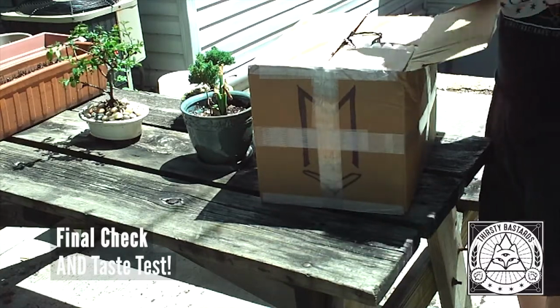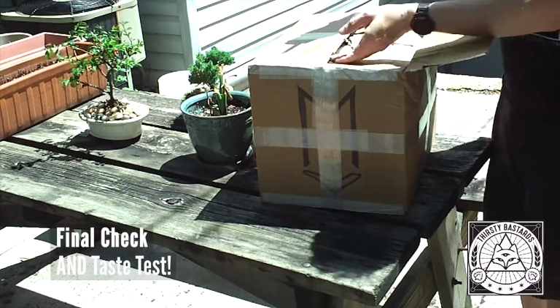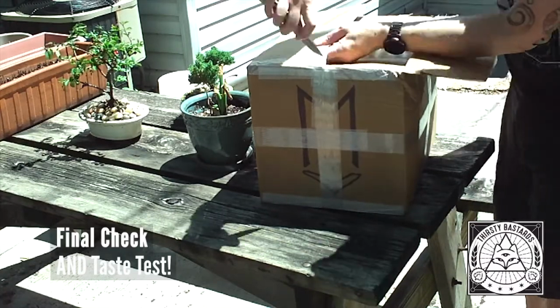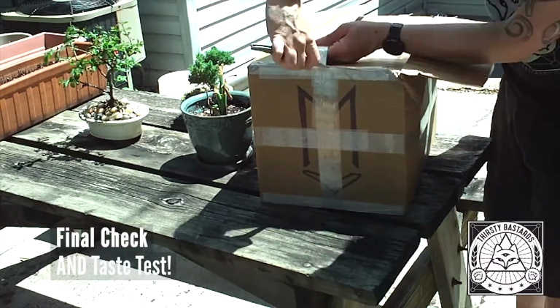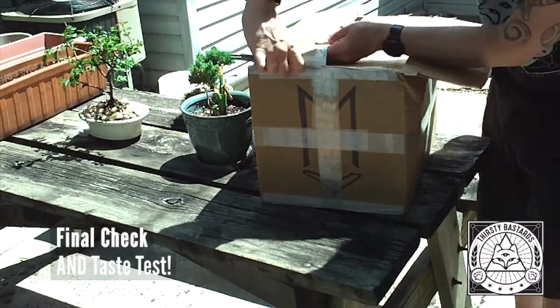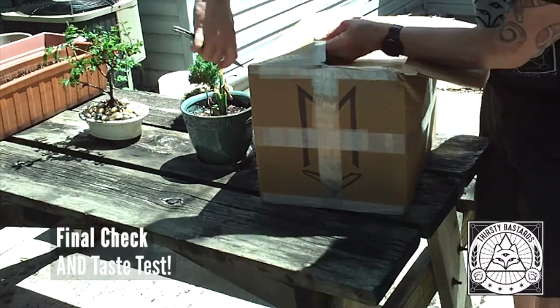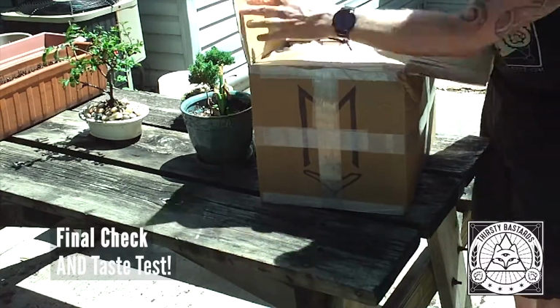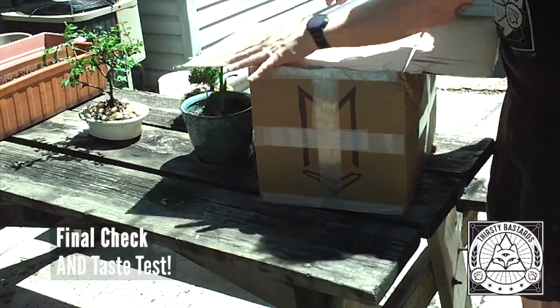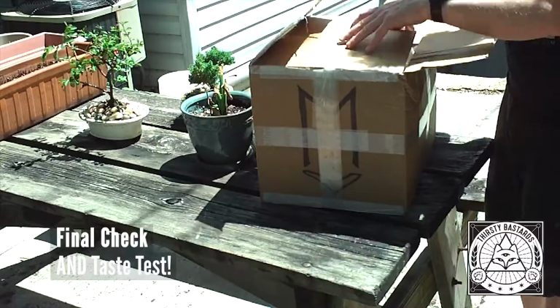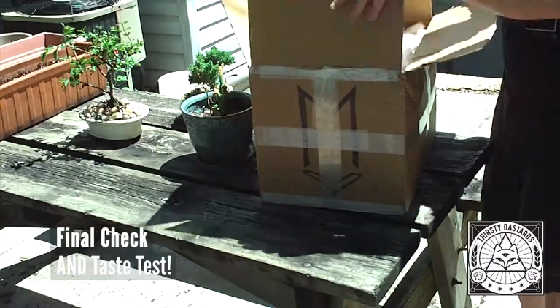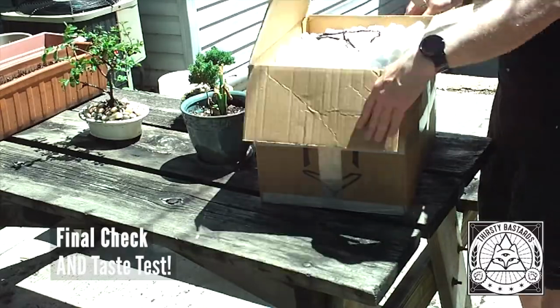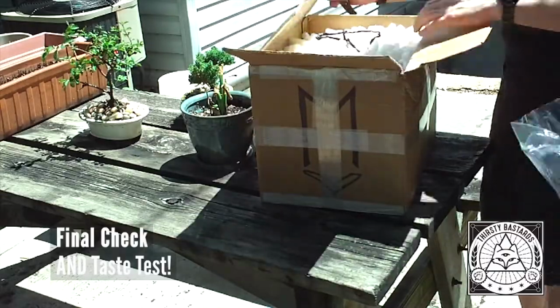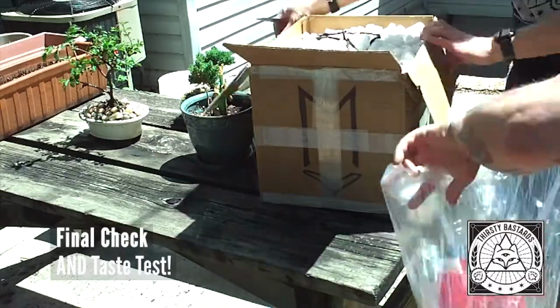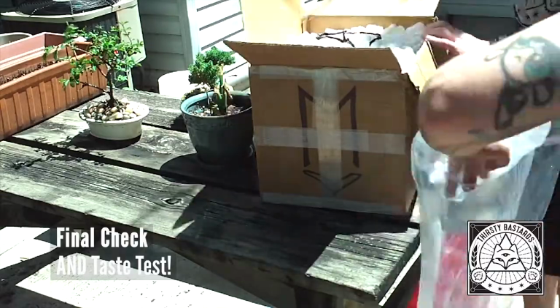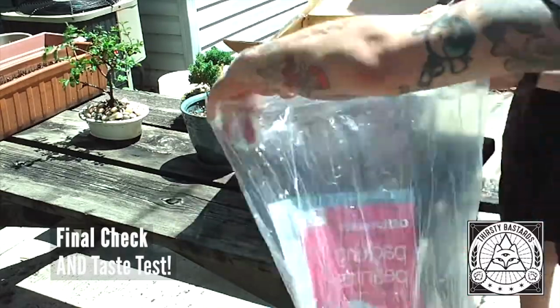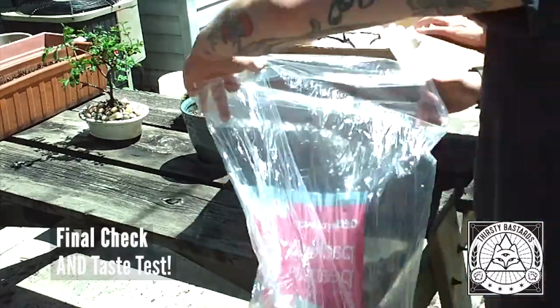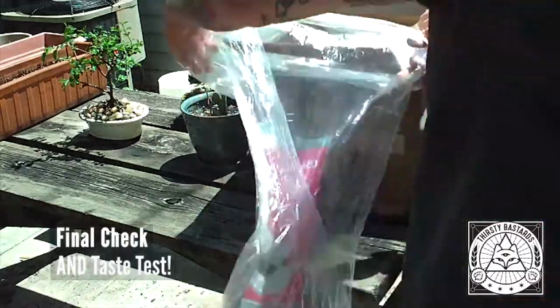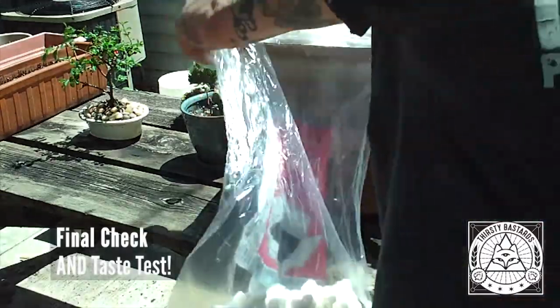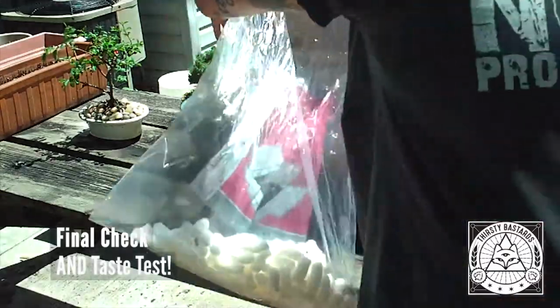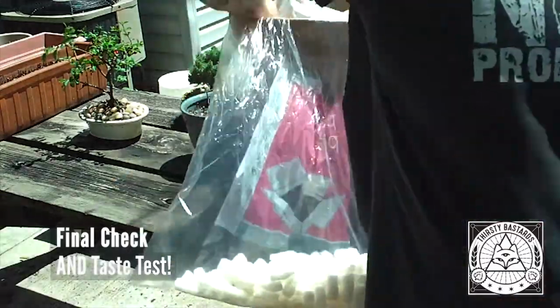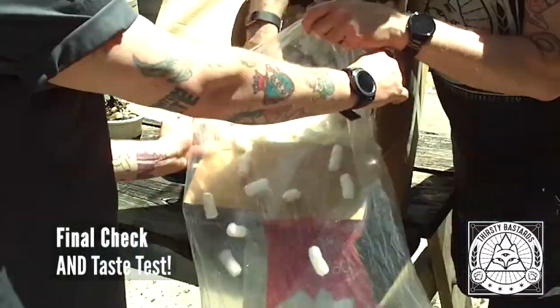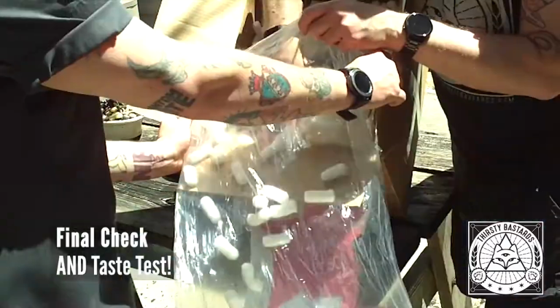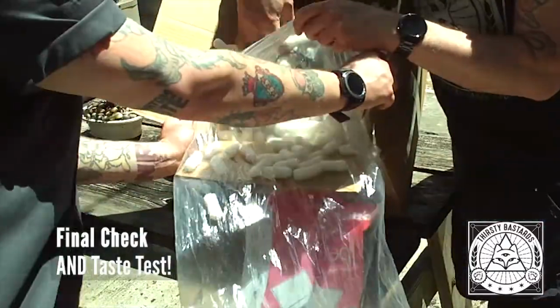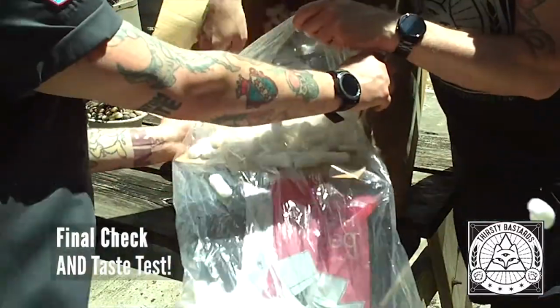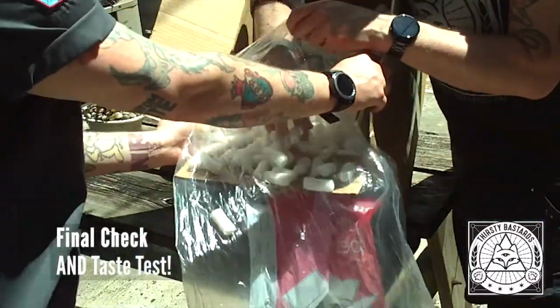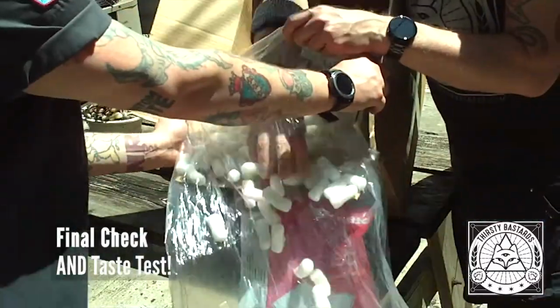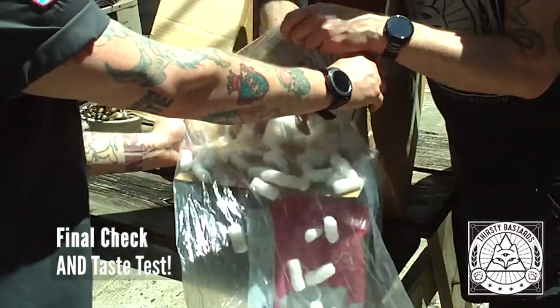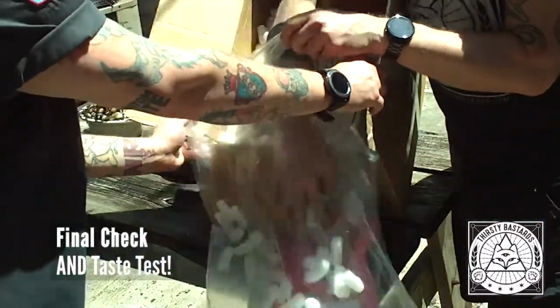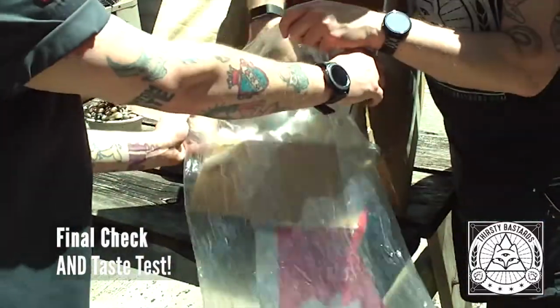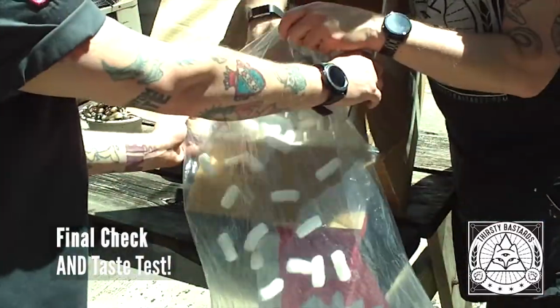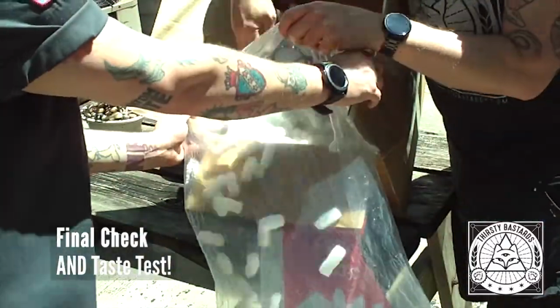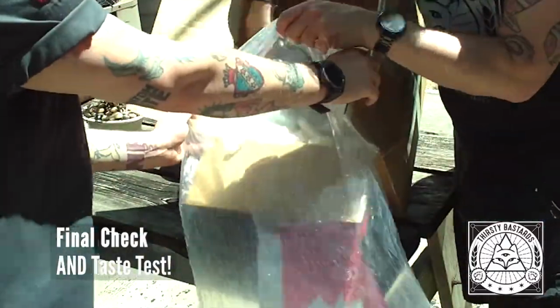That would stand for the magnificent taste of Maplewood beer. There you are. Wink.